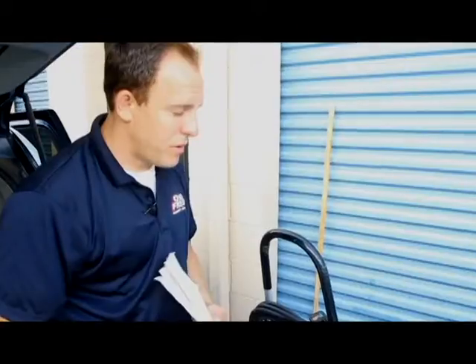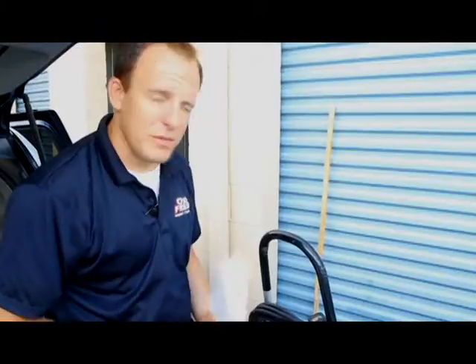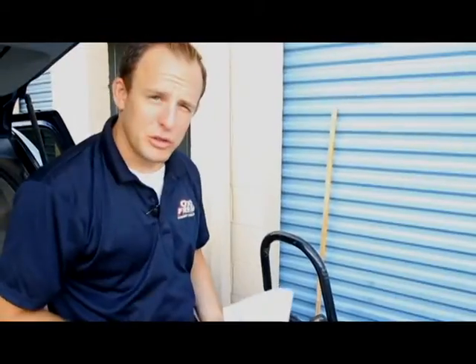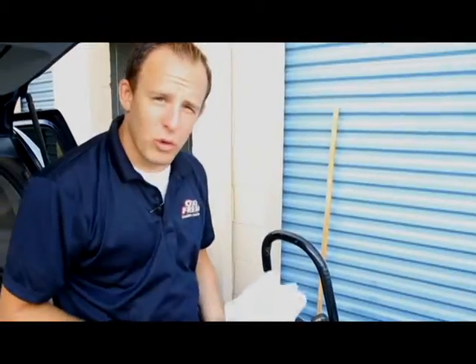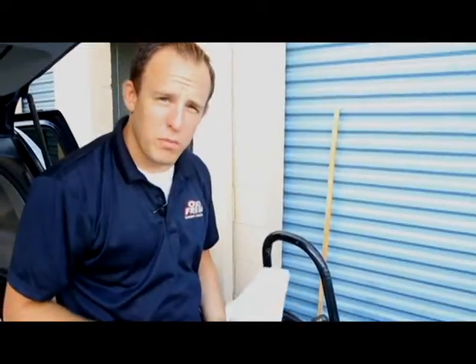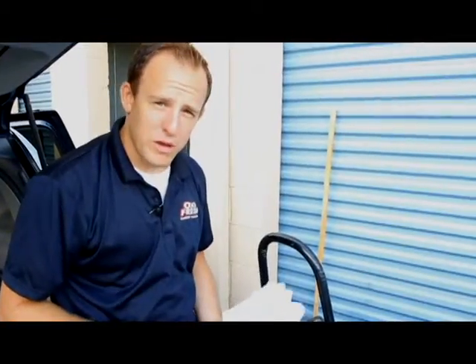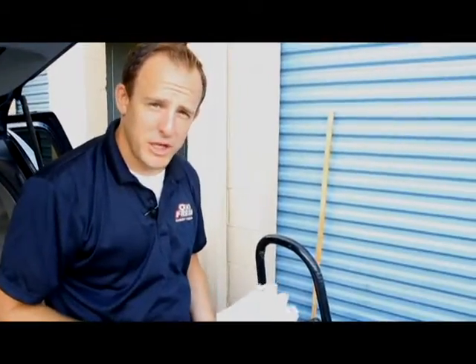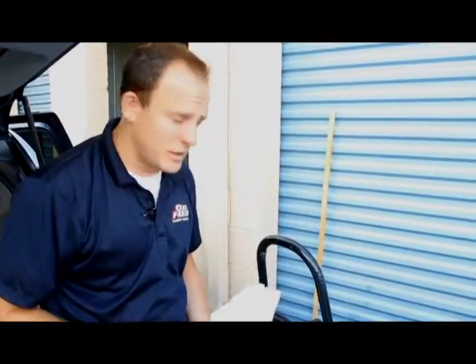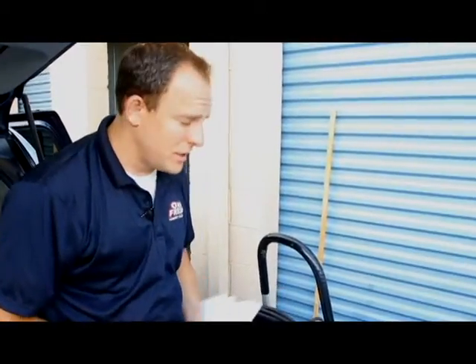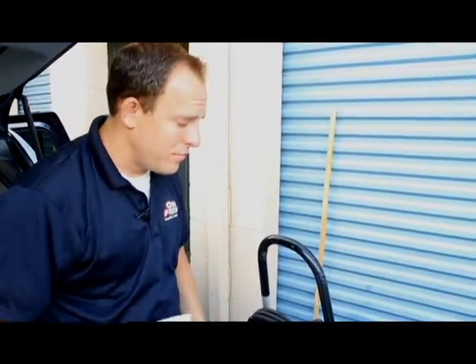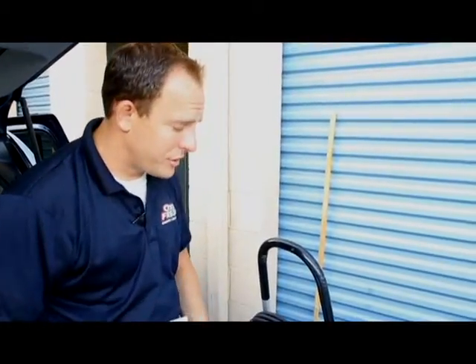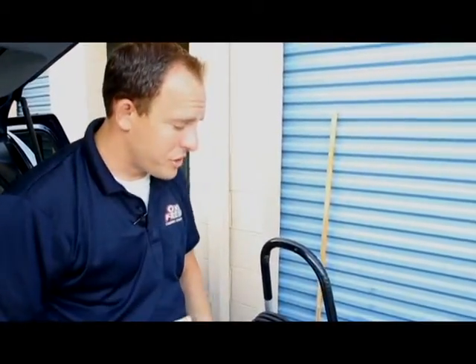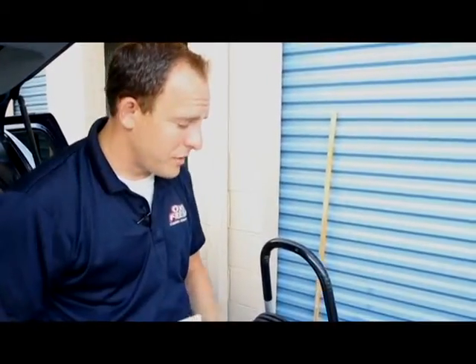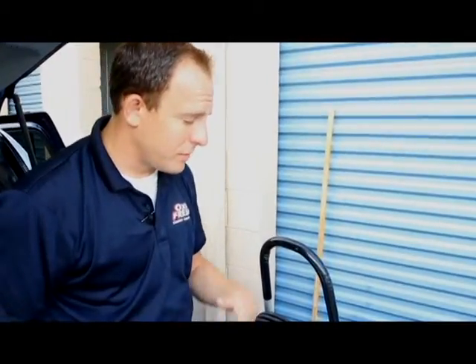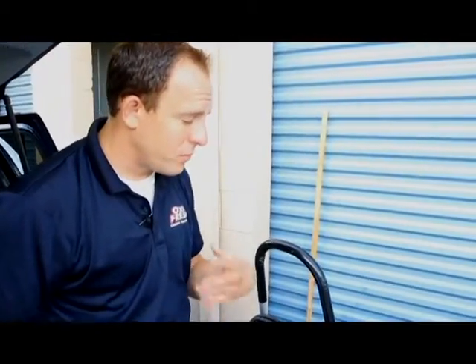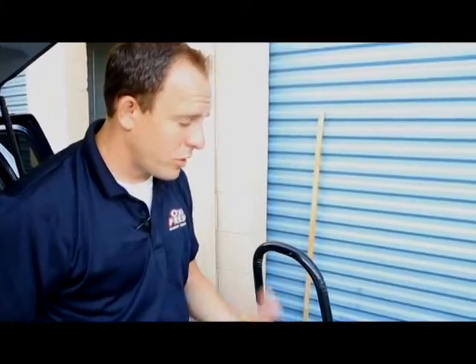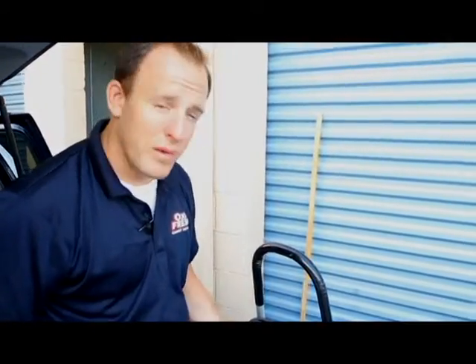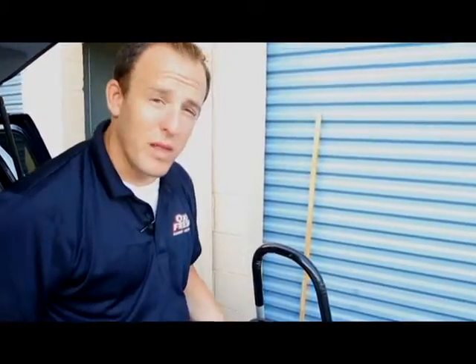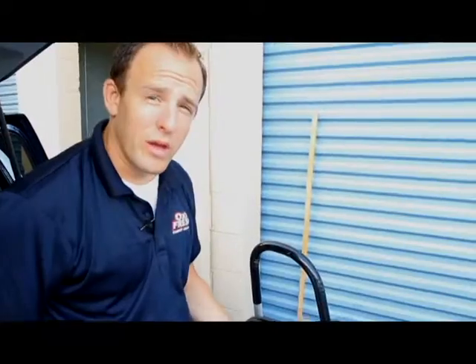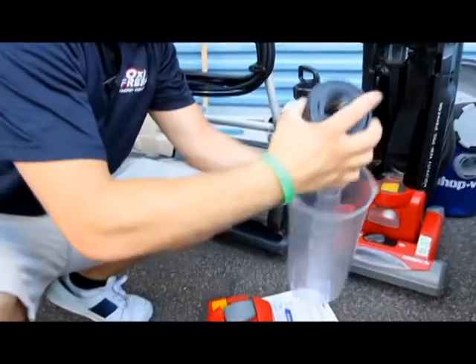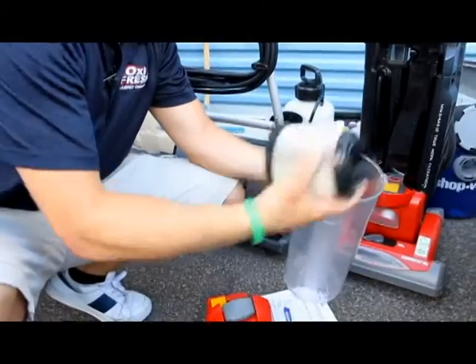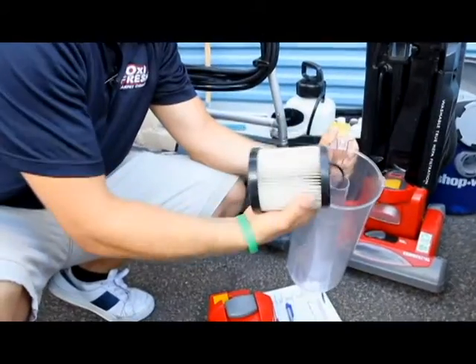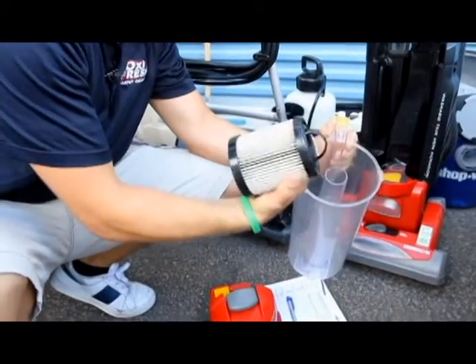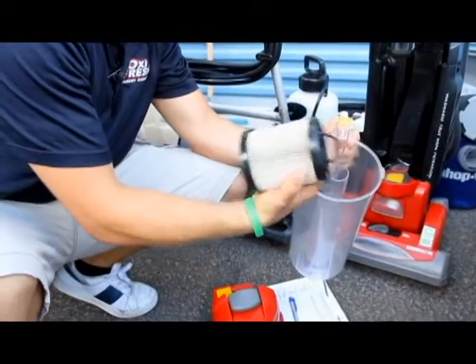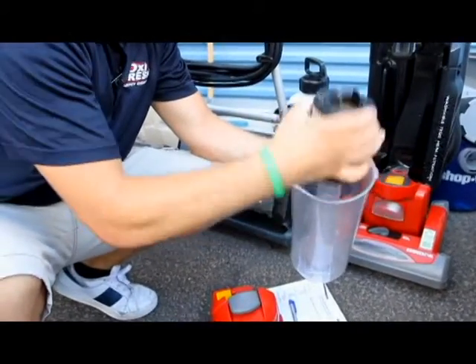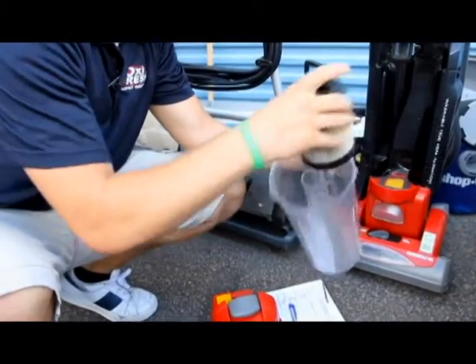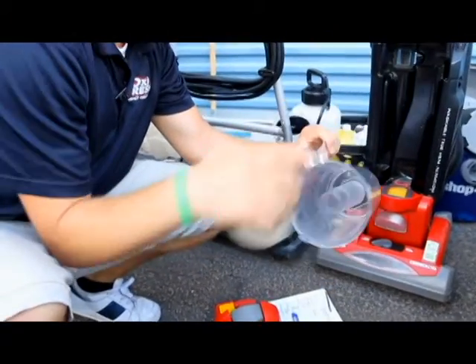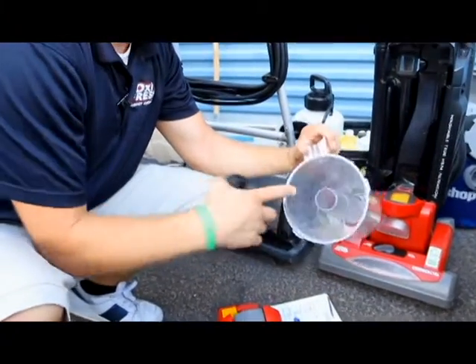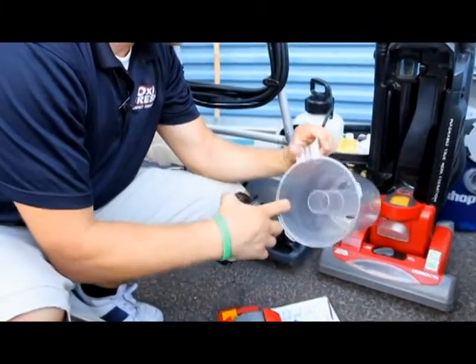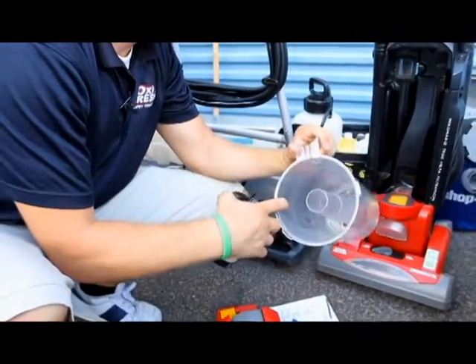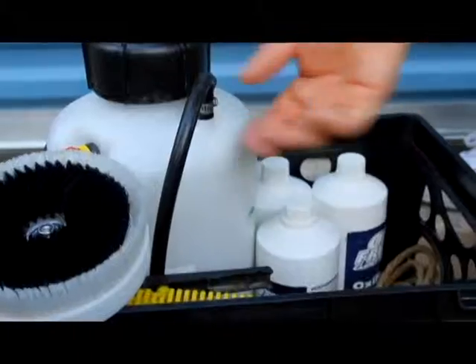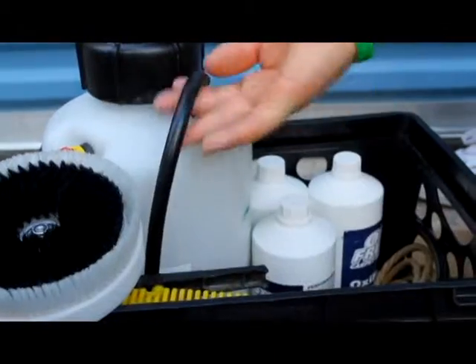Probably the most important part of the checklist is making sure that the equipment that we clean carpet with is both clean and in working order.